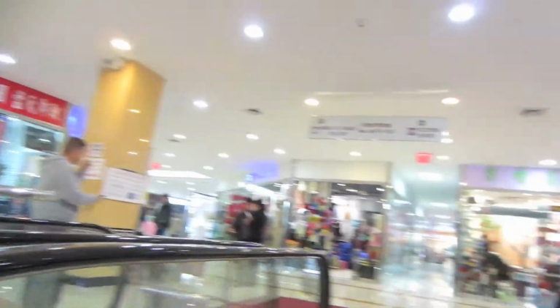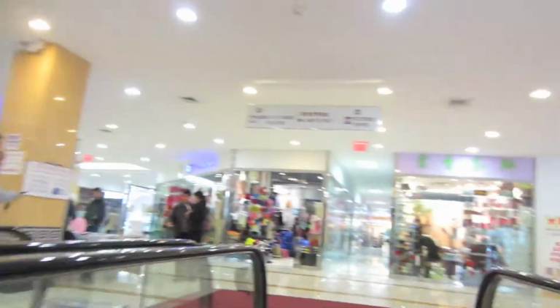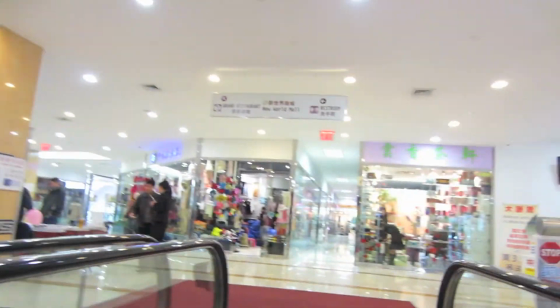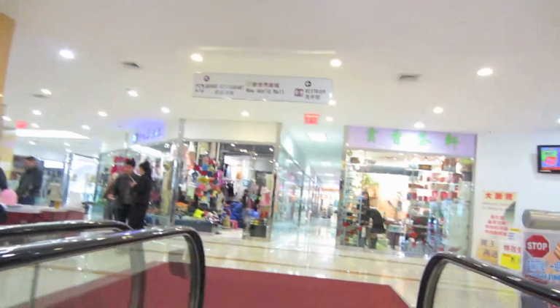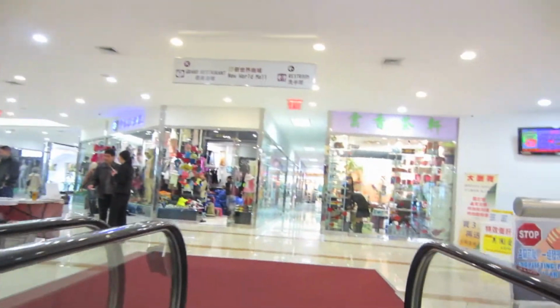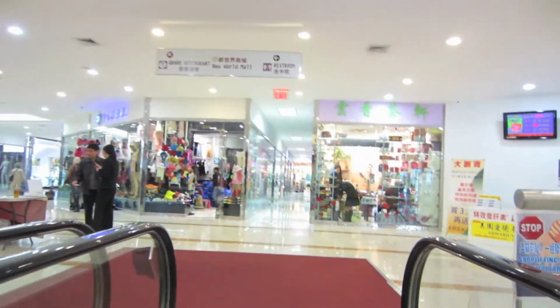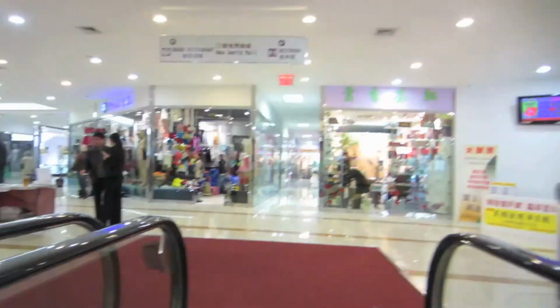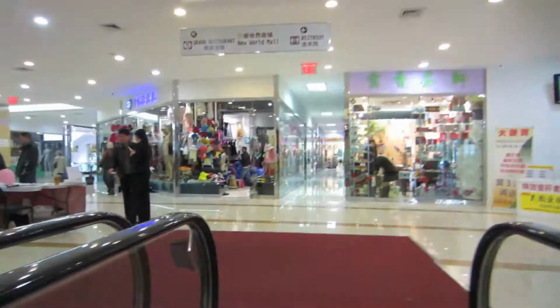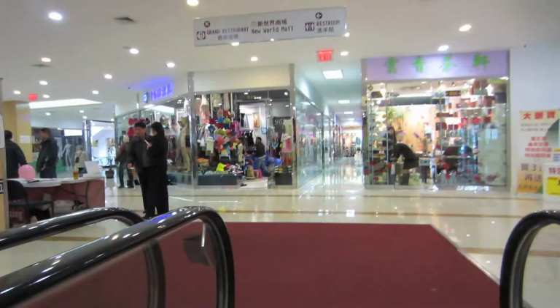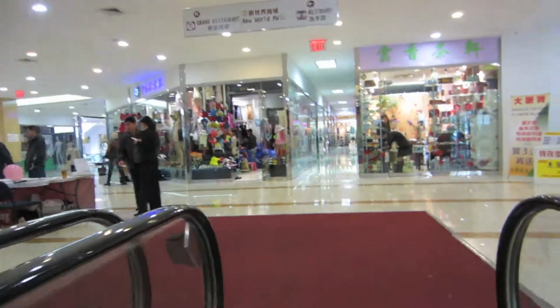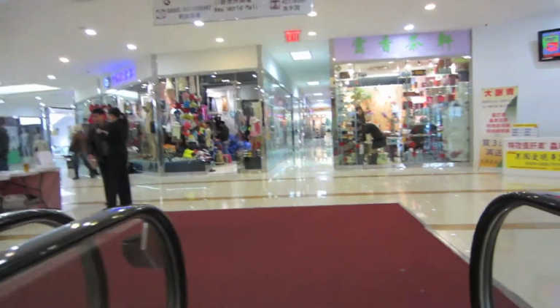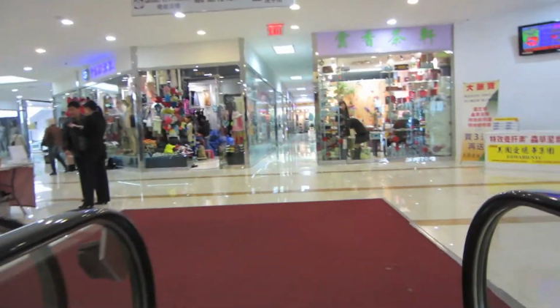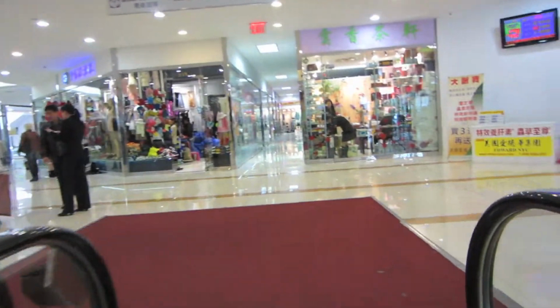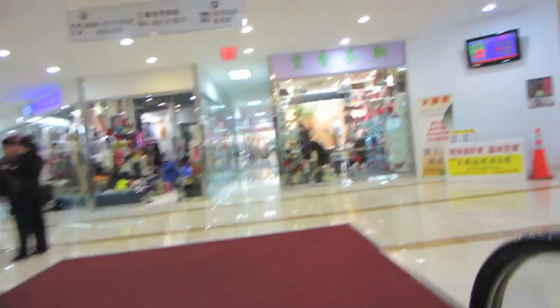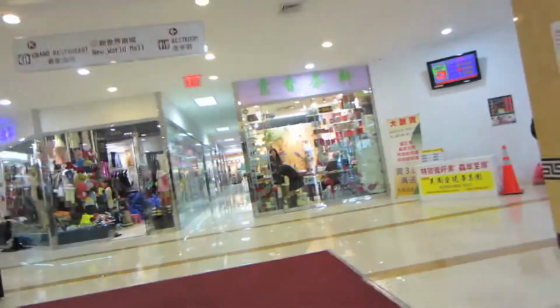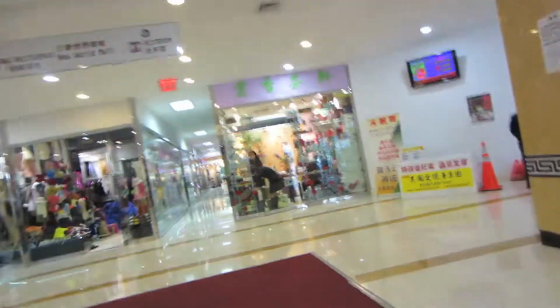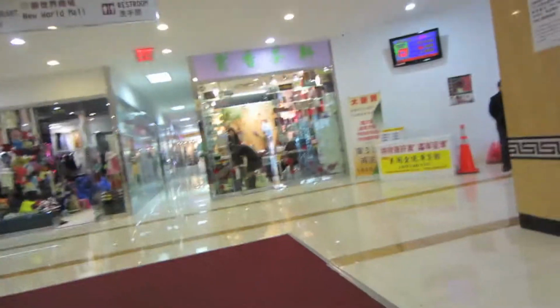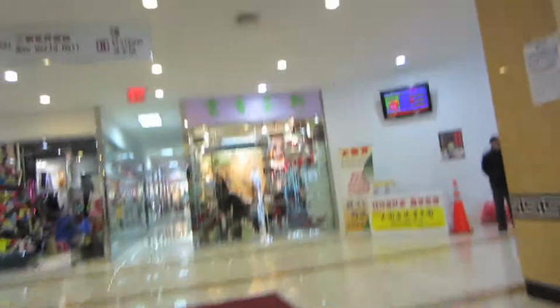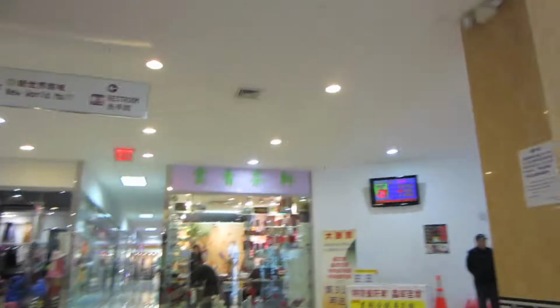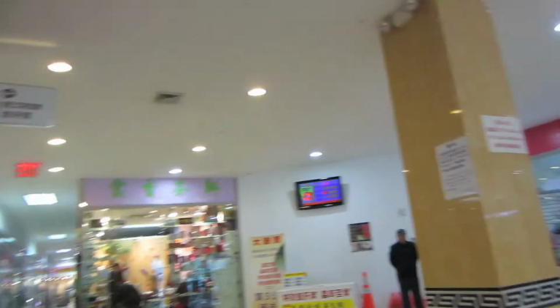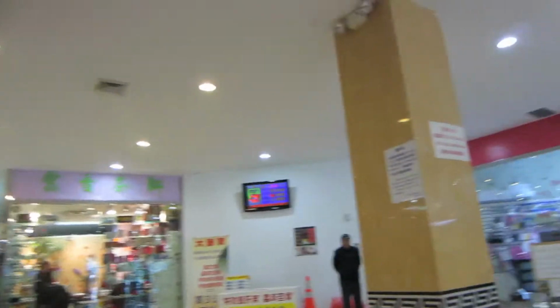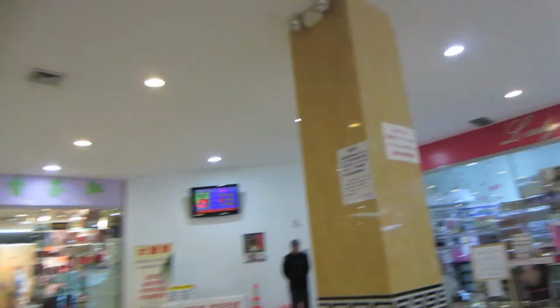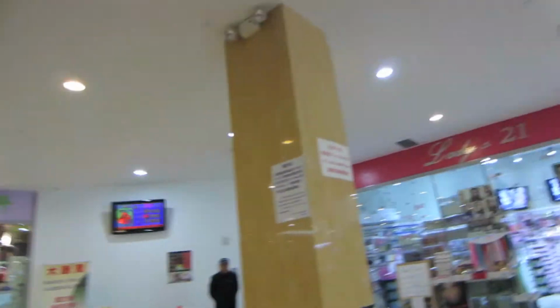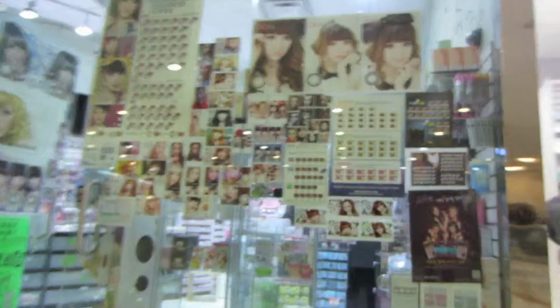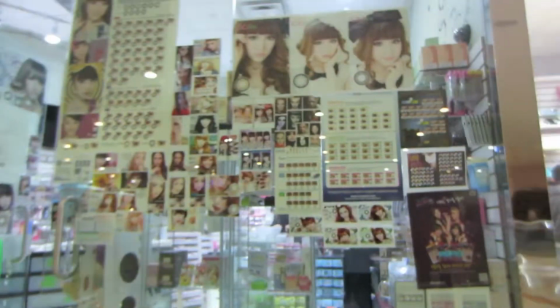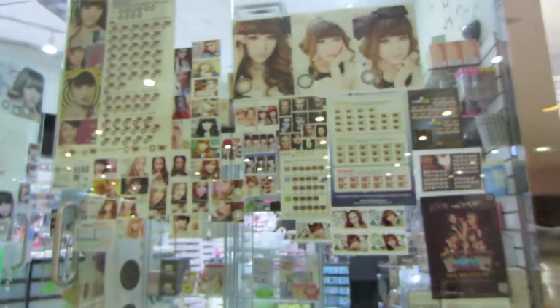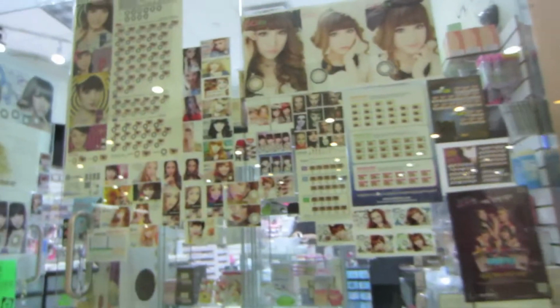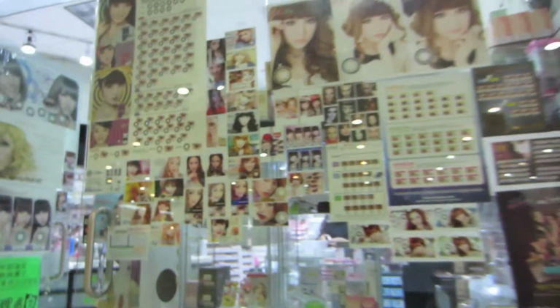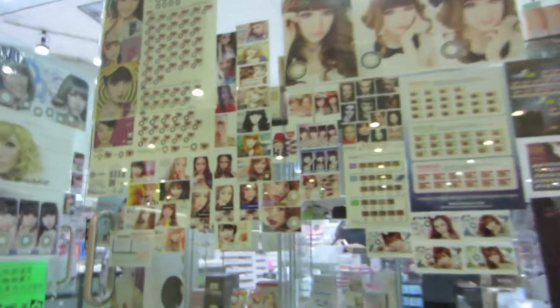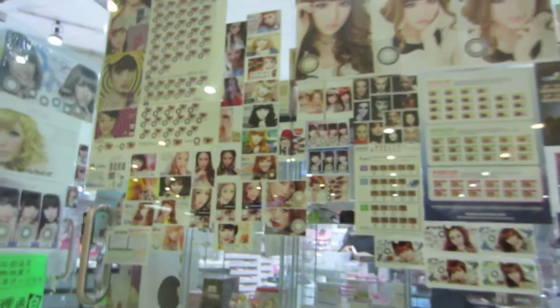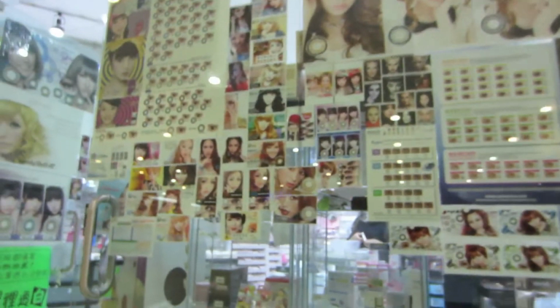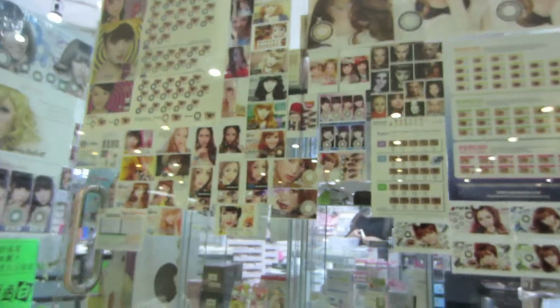This is the shopping district. I was distracted by these circle contact lenses — I'll make a separate video.